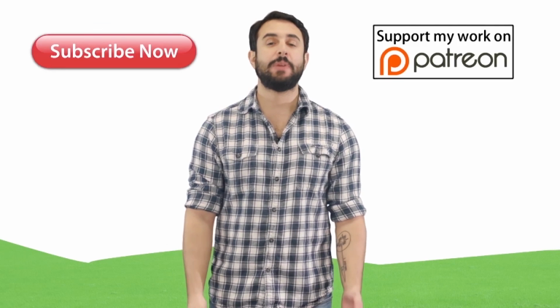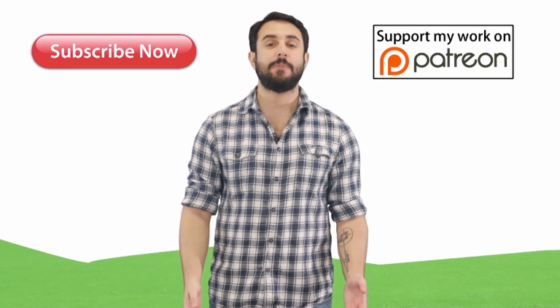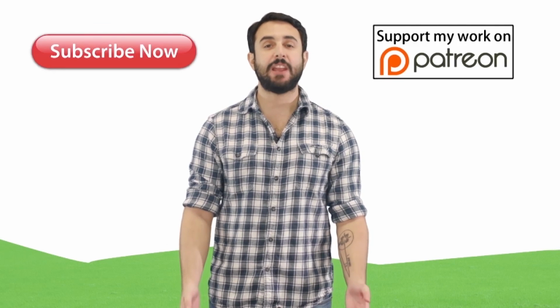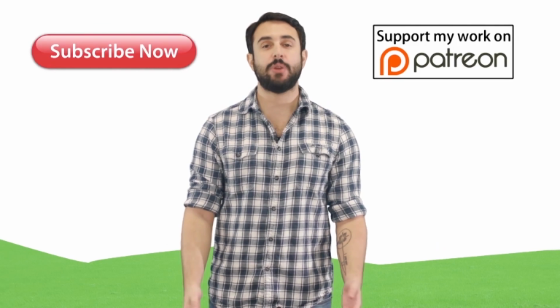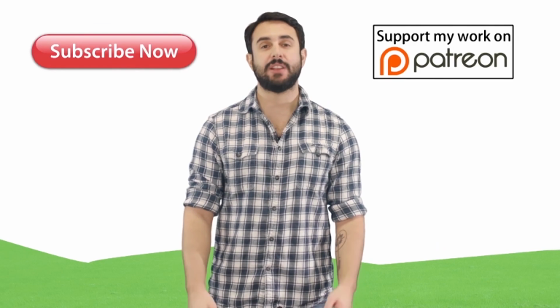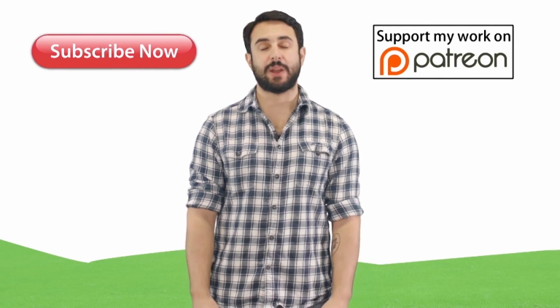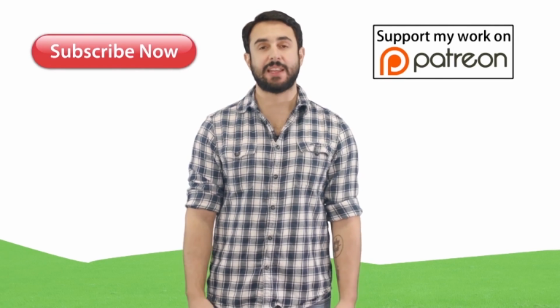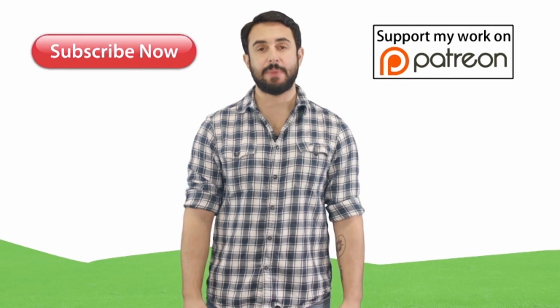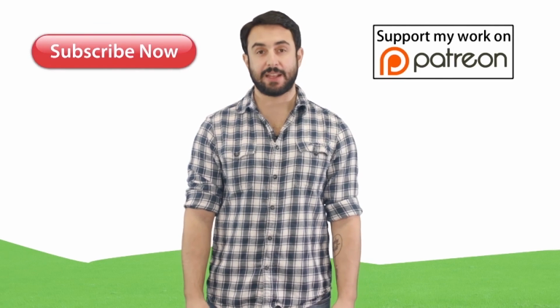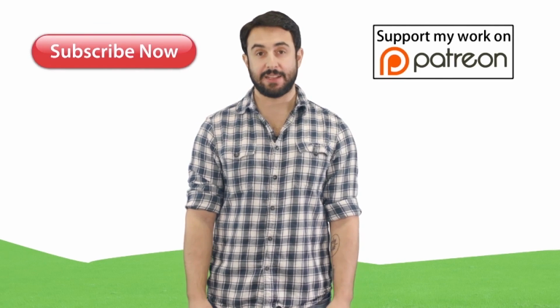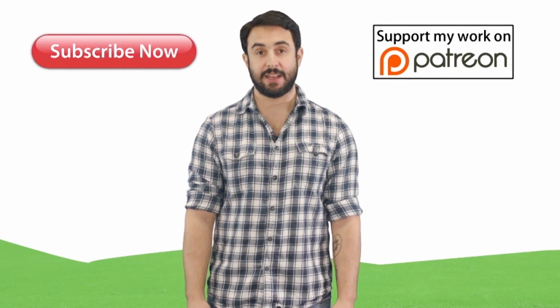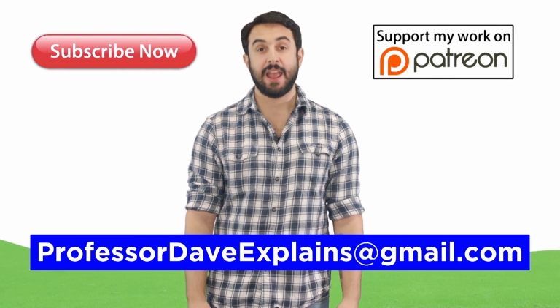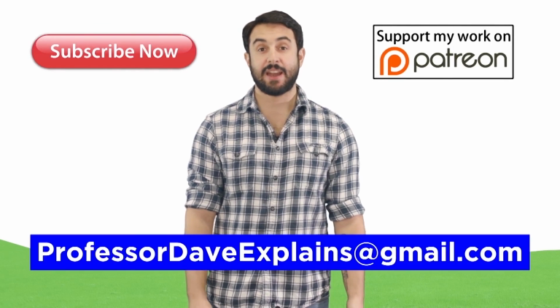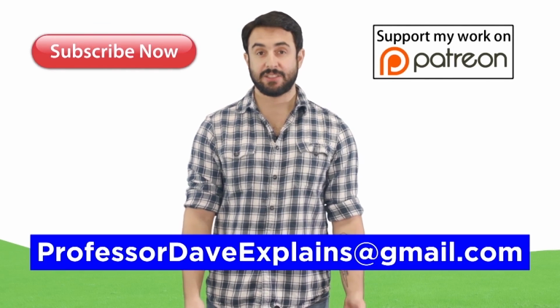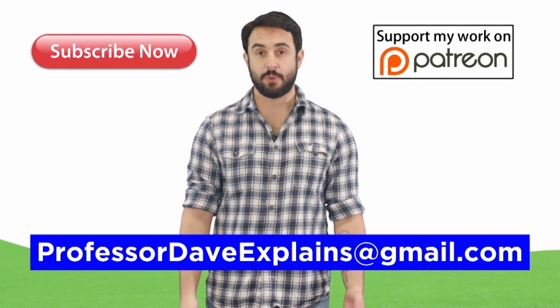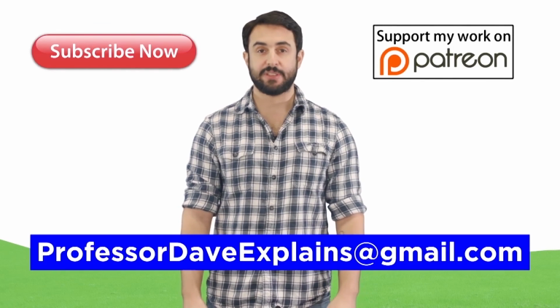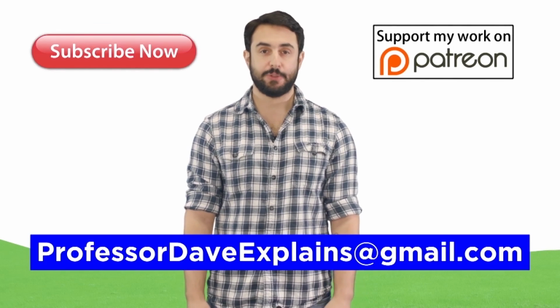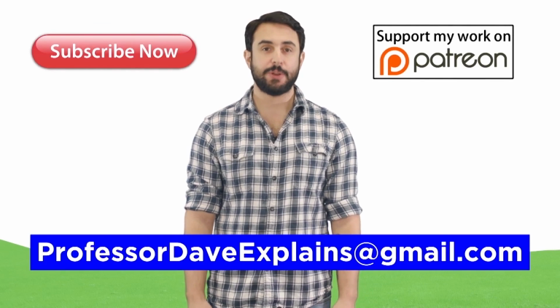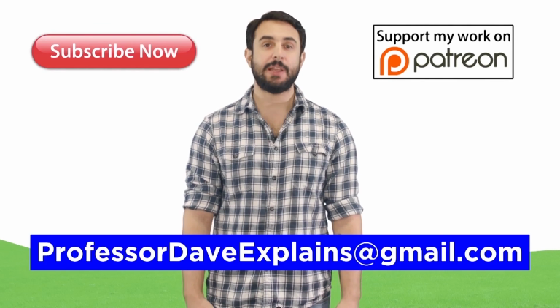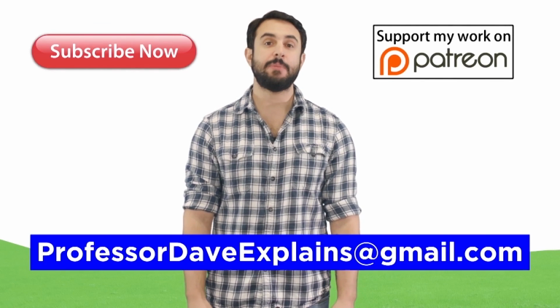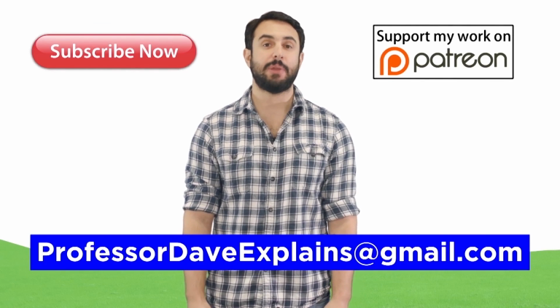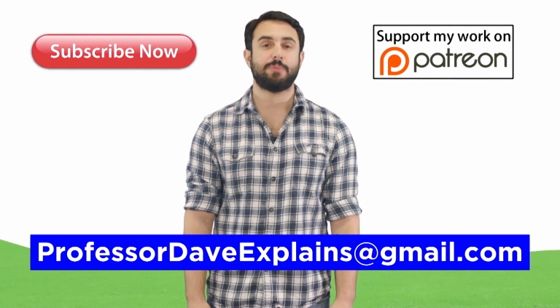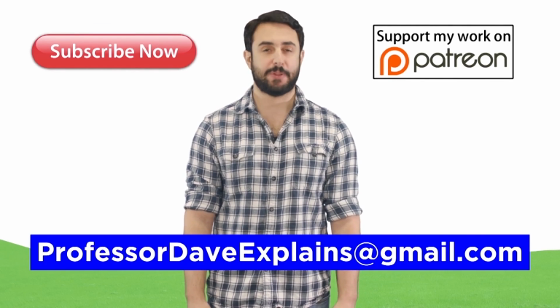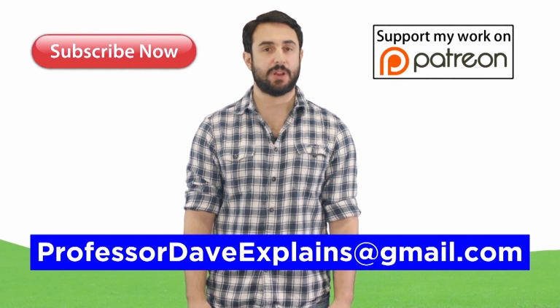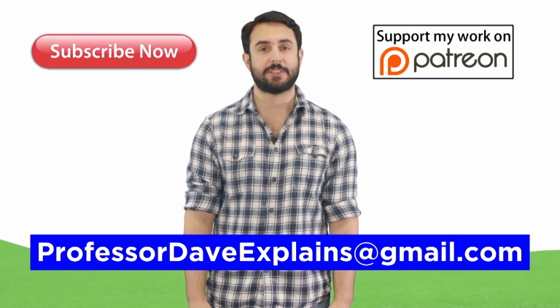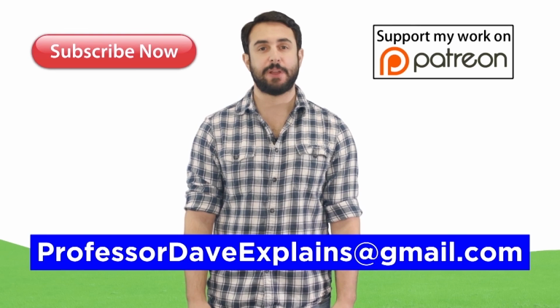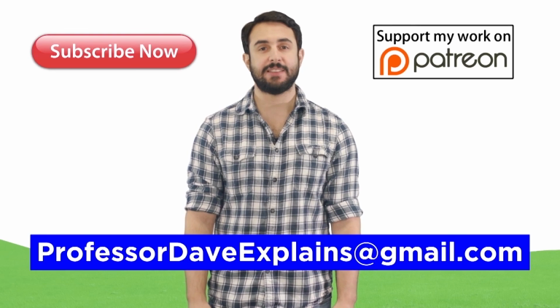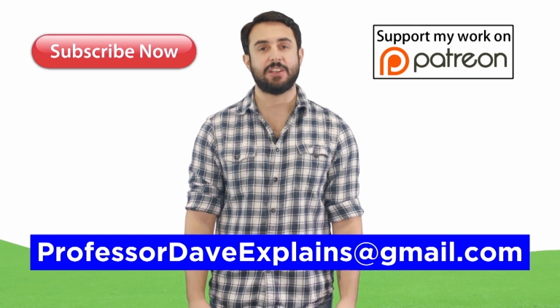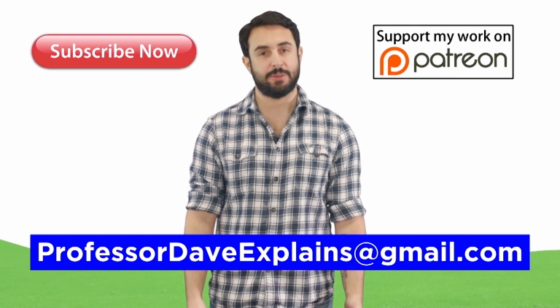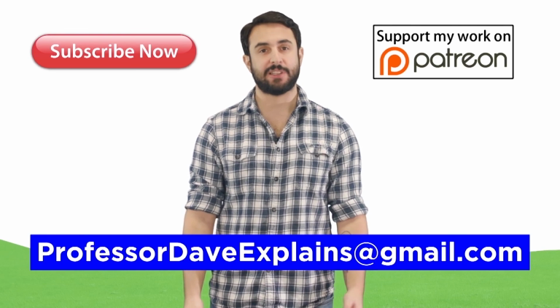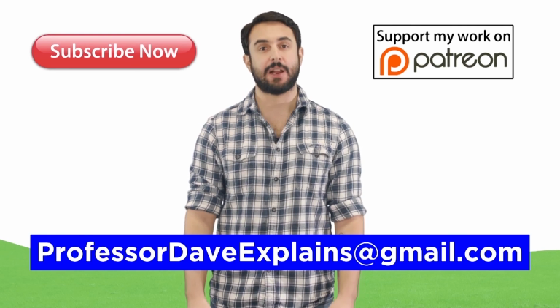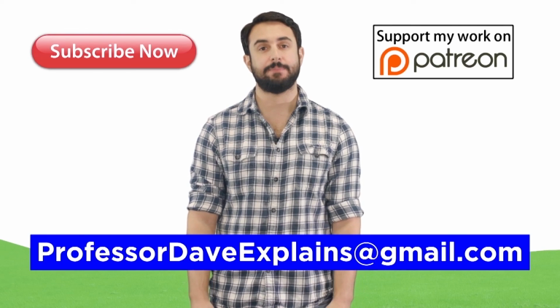Support me on Patreon so I can keep making content, and as always, feel free to email me at ProfessorDaveExplains at gmail.com.